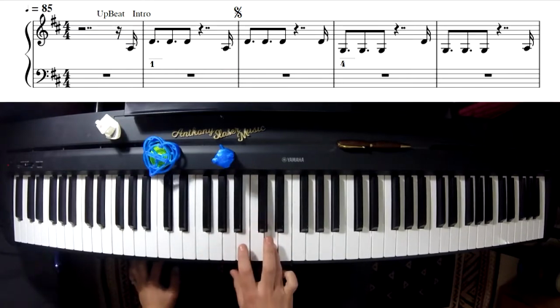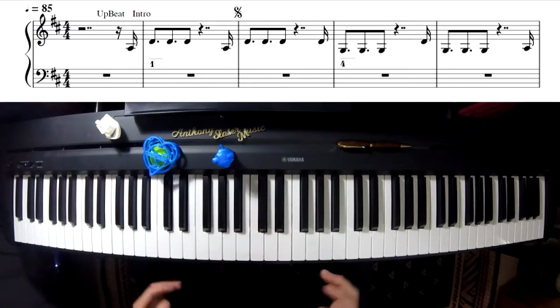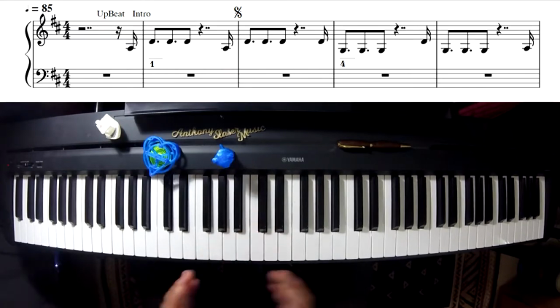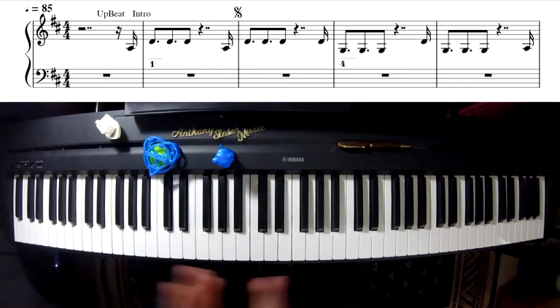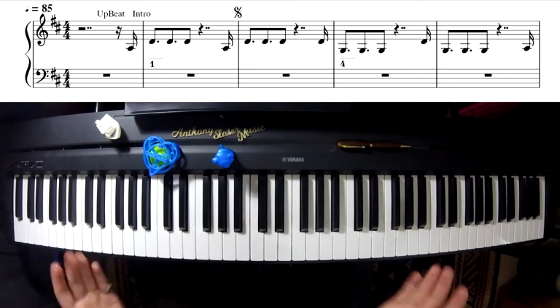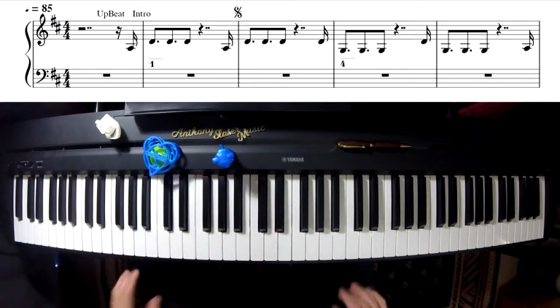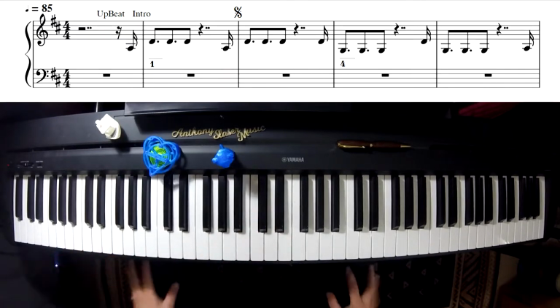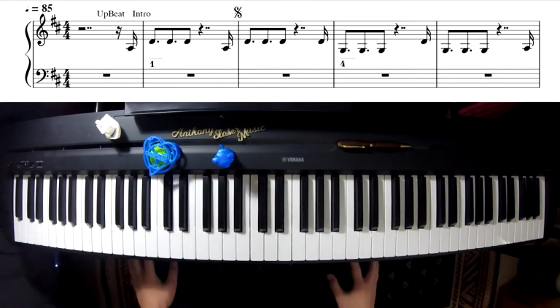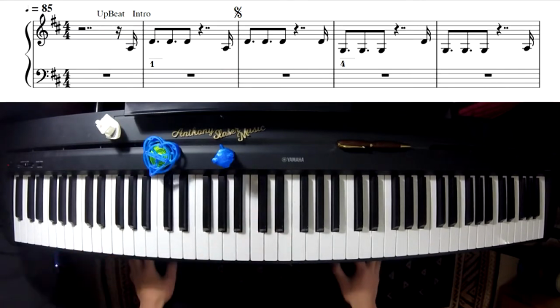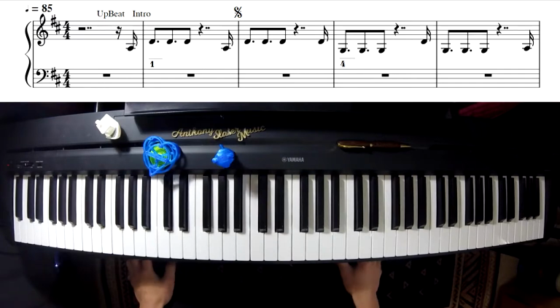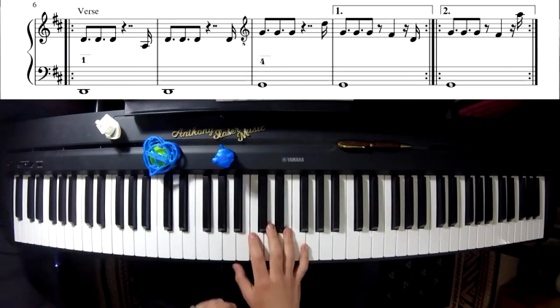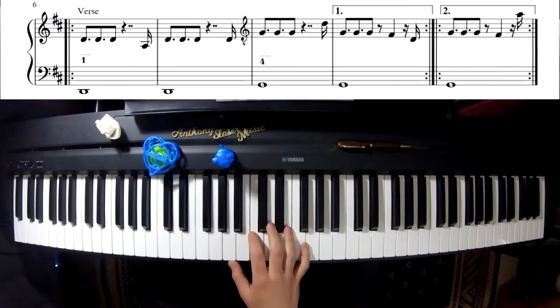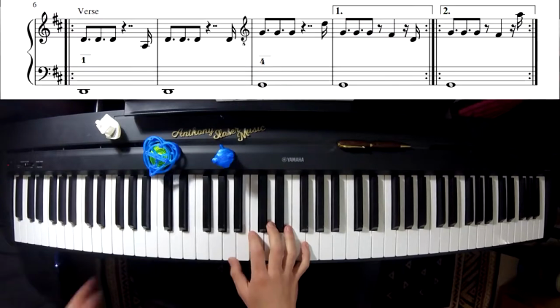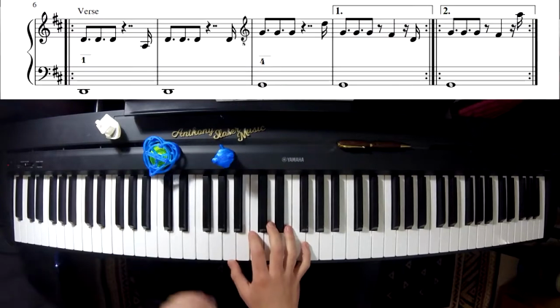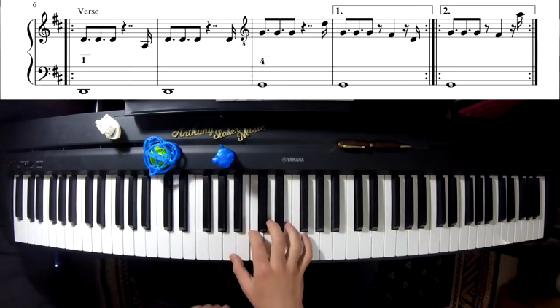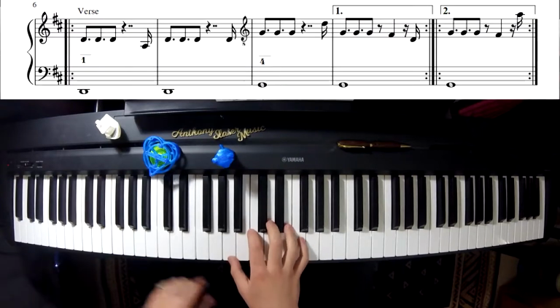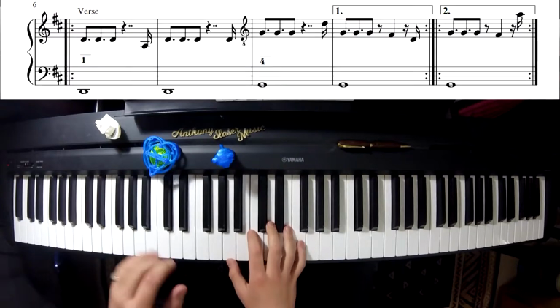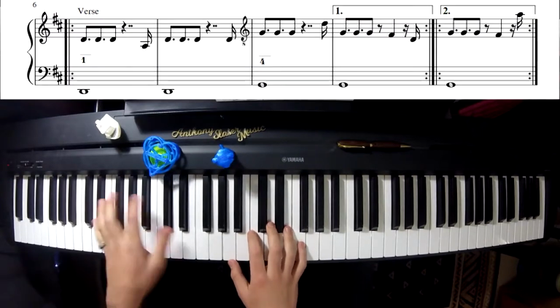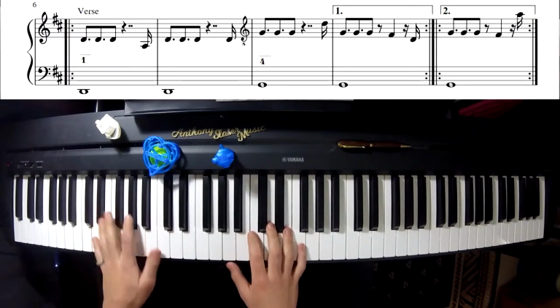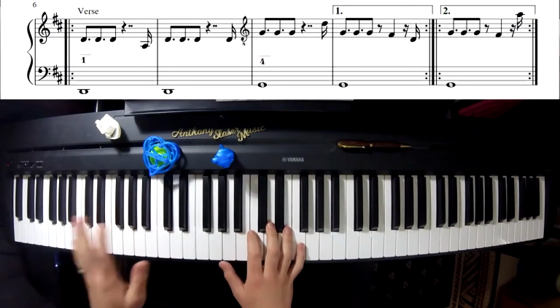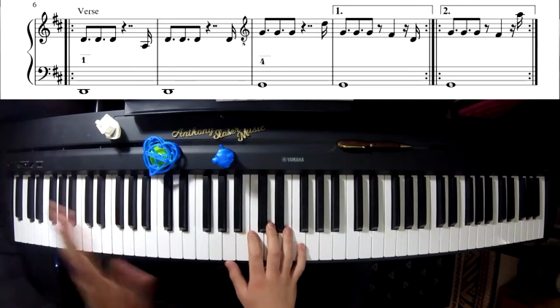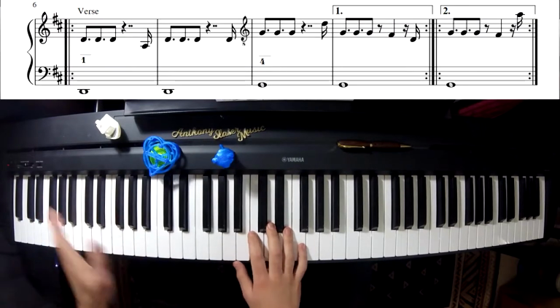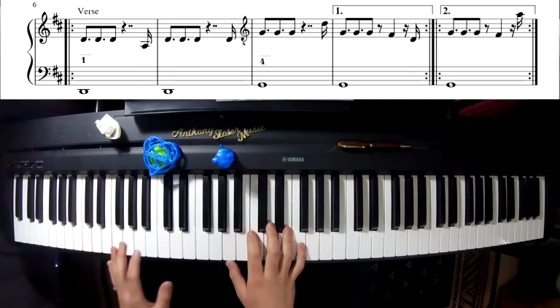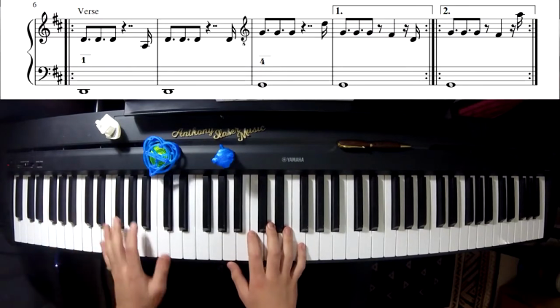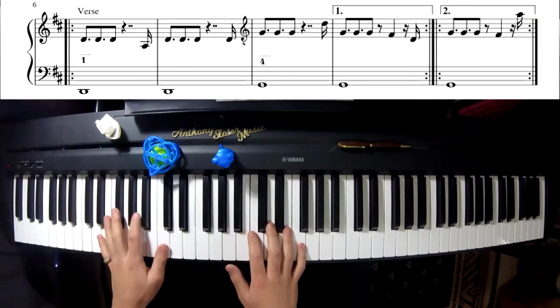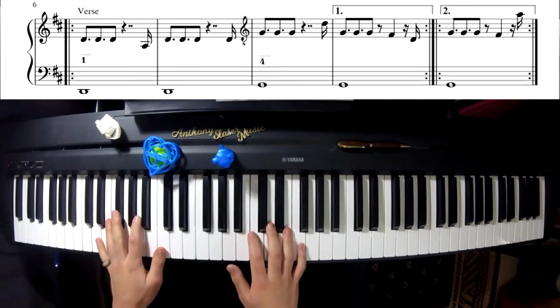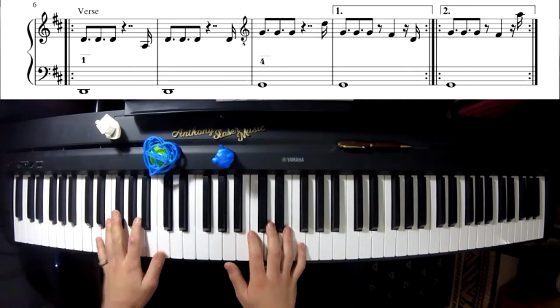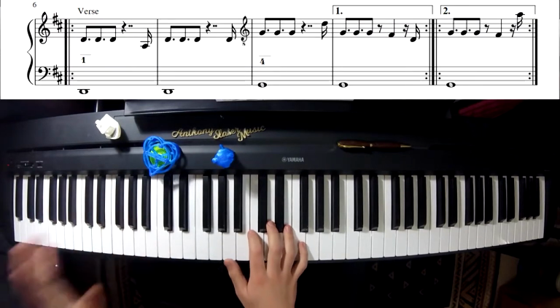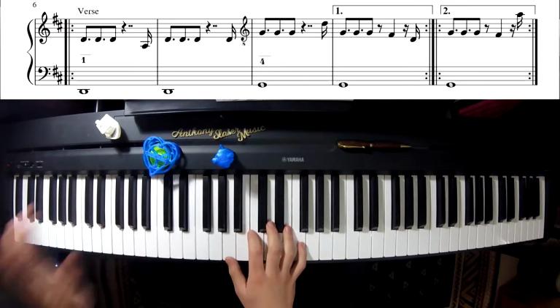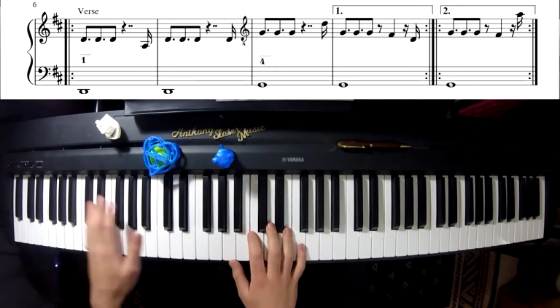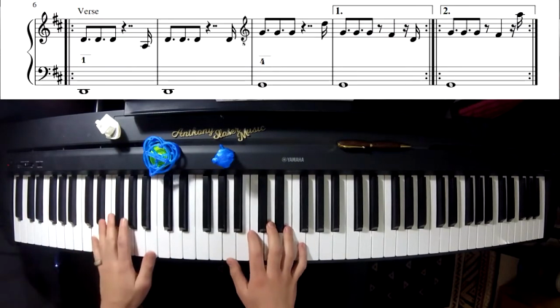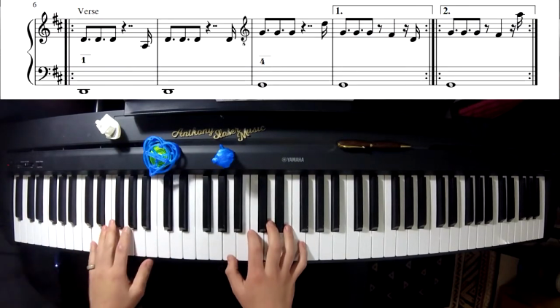That's it for the intro basically. Now the verse — I'm playing the exact same thing just with the added bass line. D in the bass.